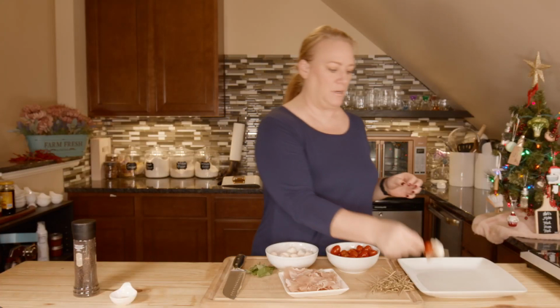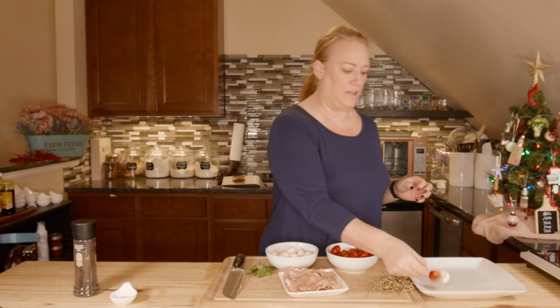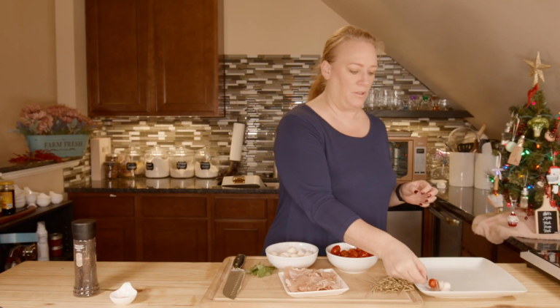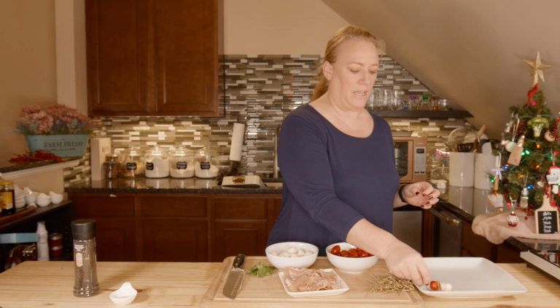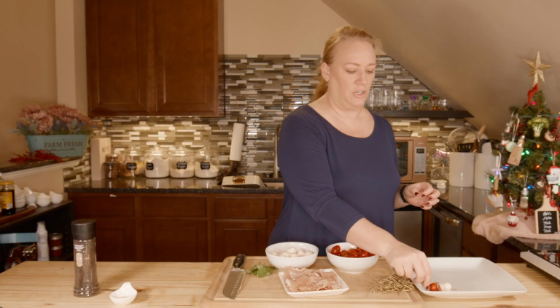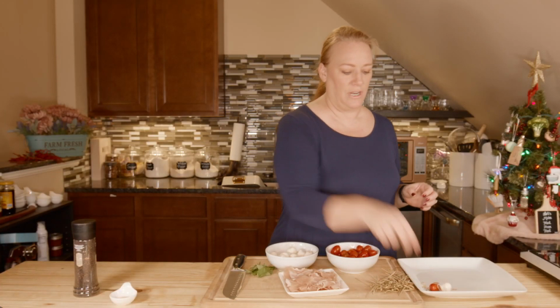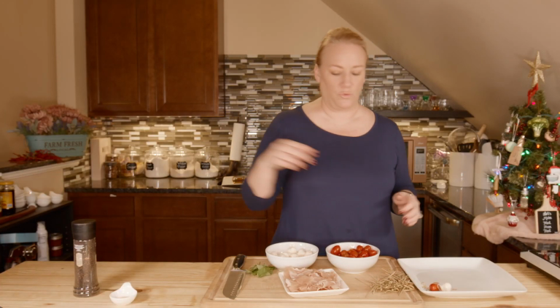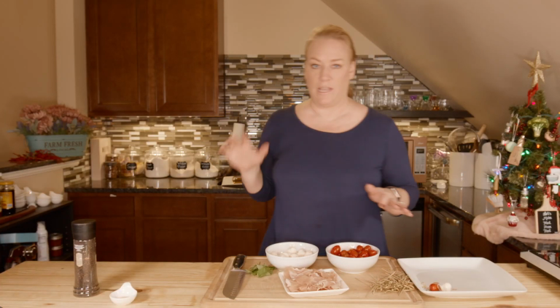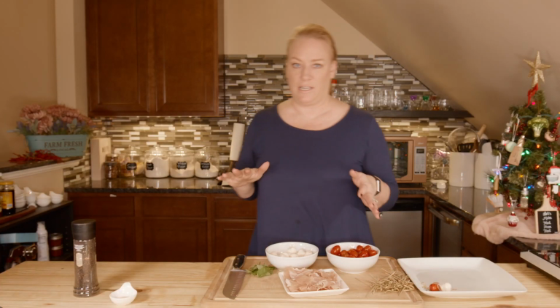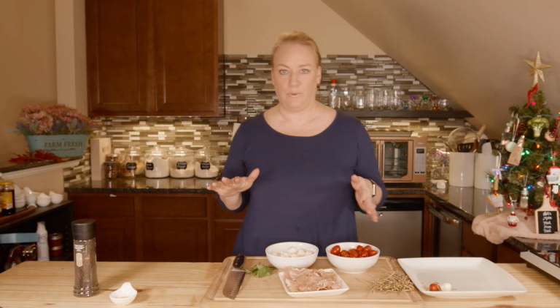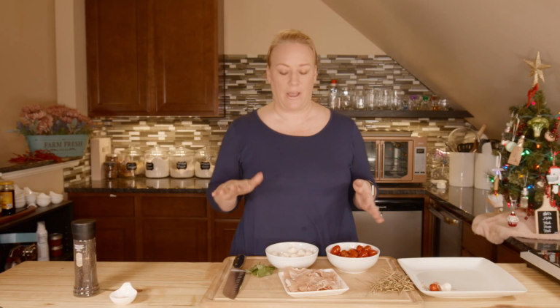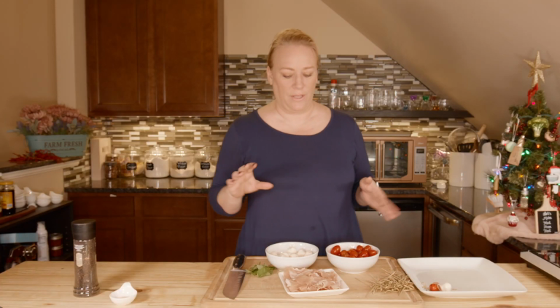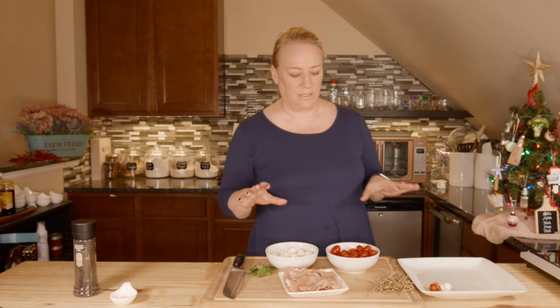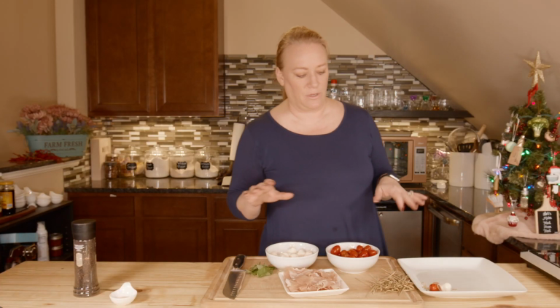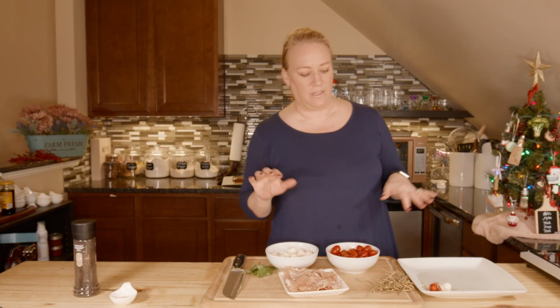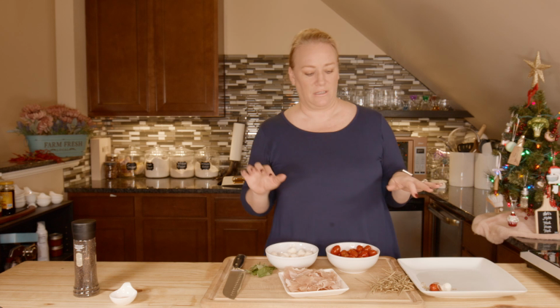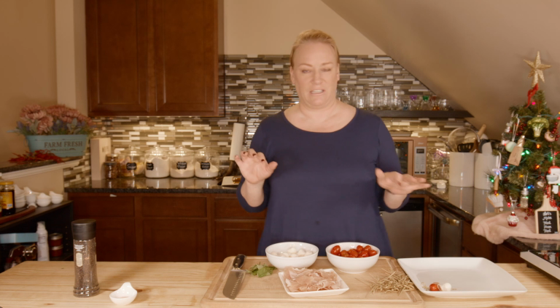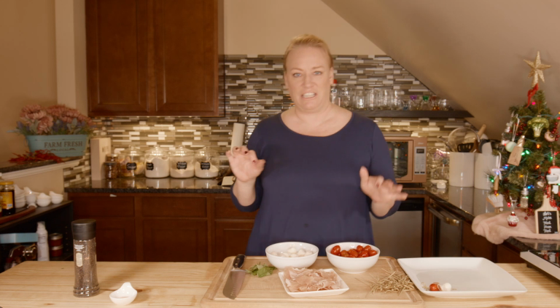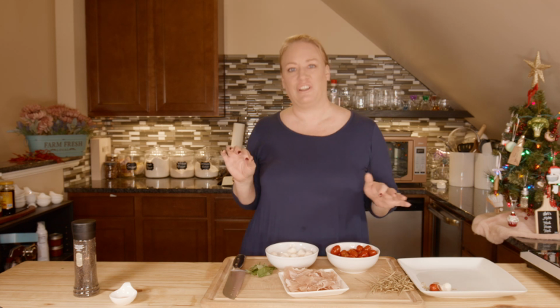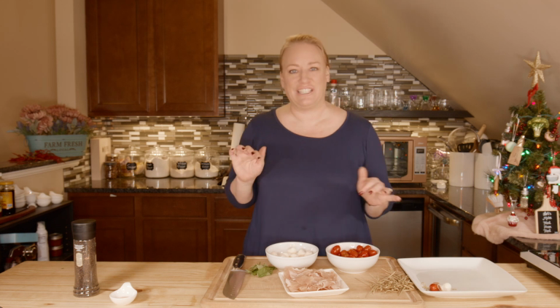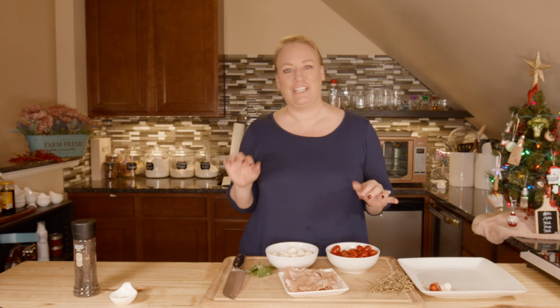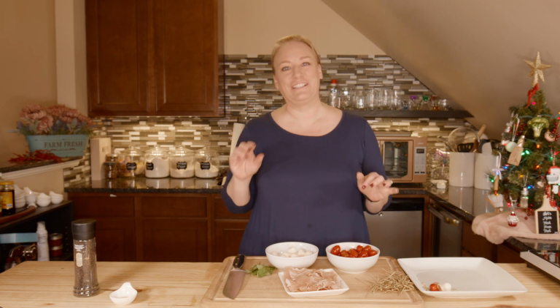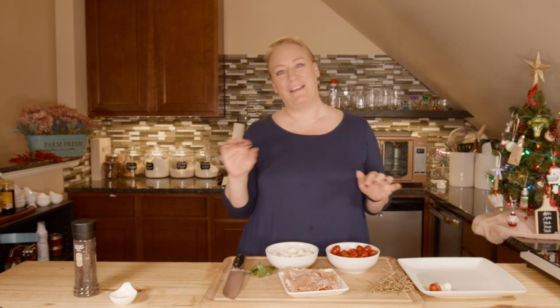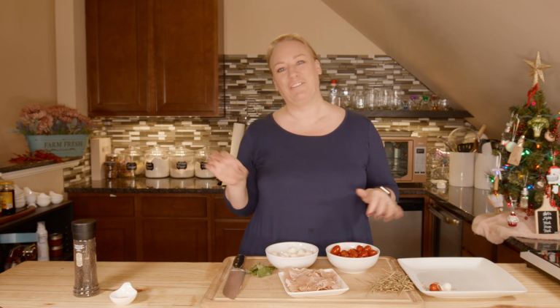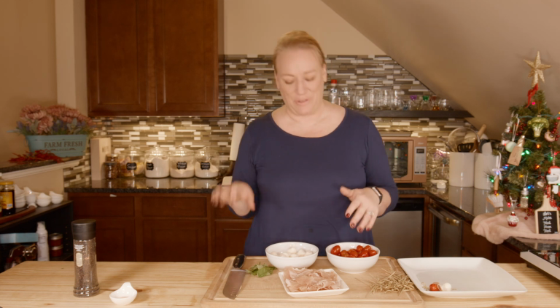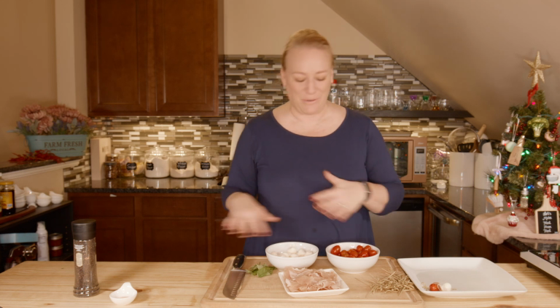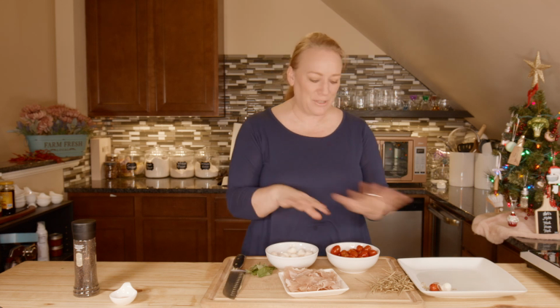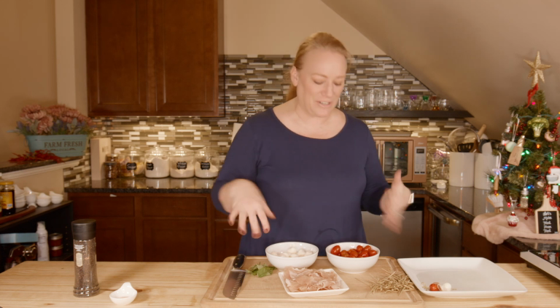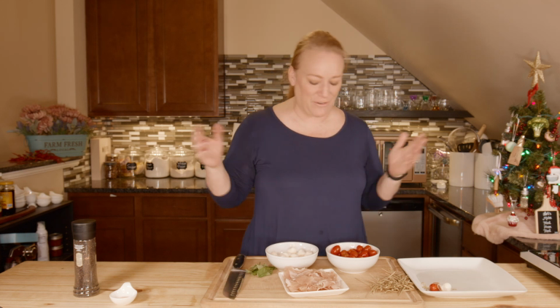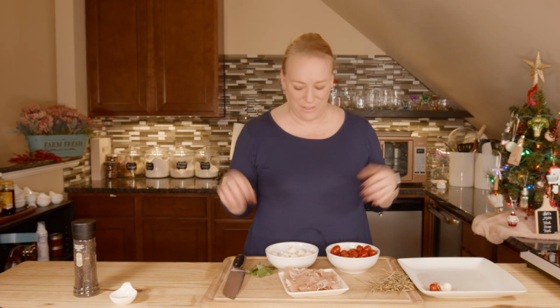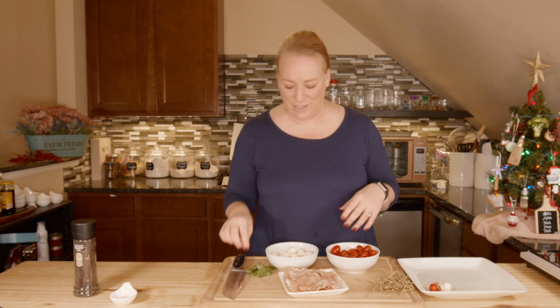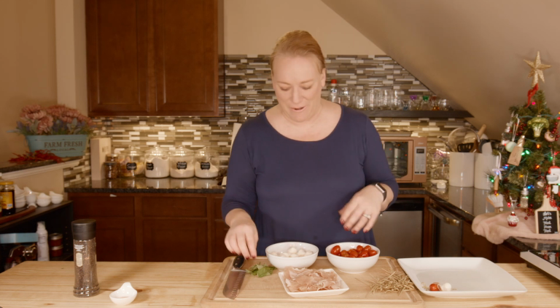I just realized I didn't put out one of the key ingredients — my olive oil. I'll put this all together and then get it out.